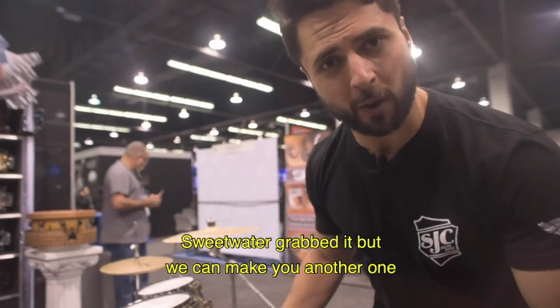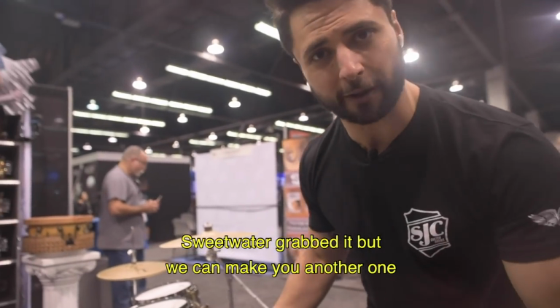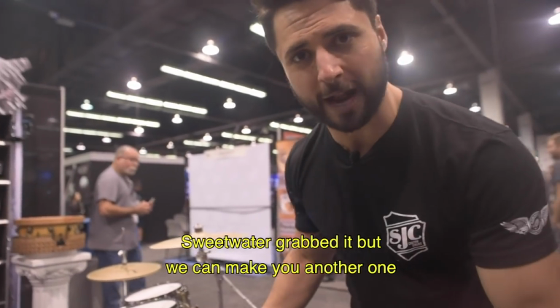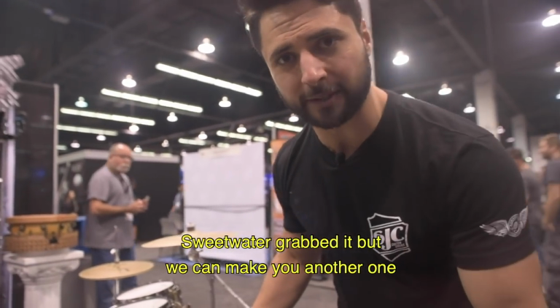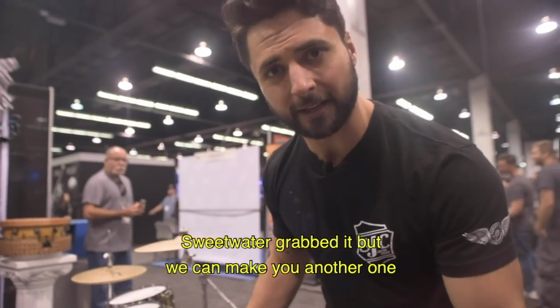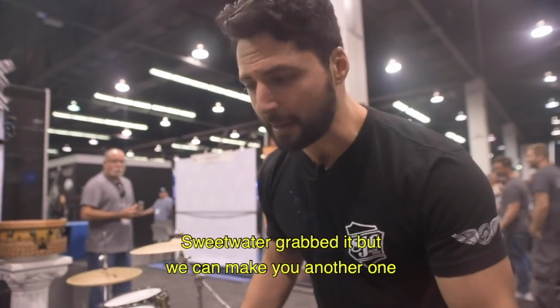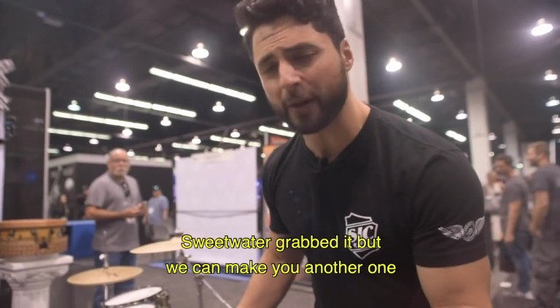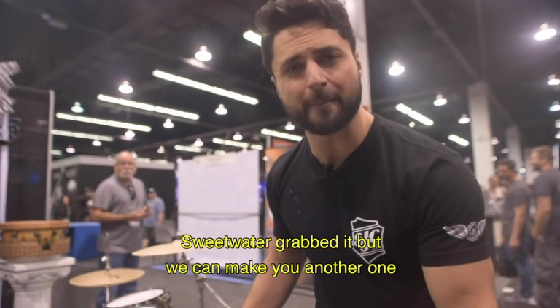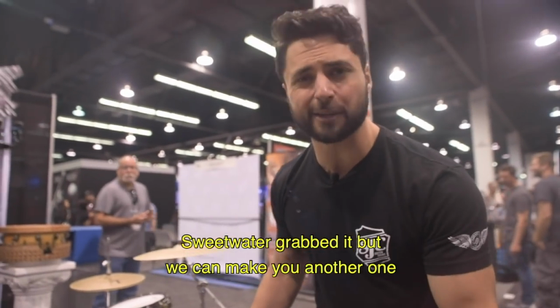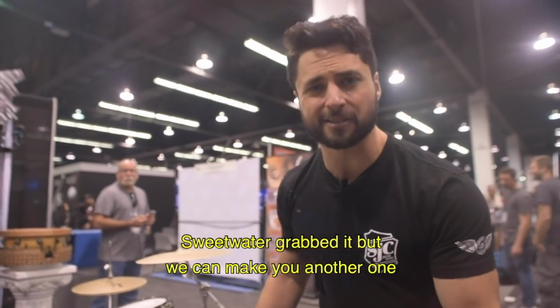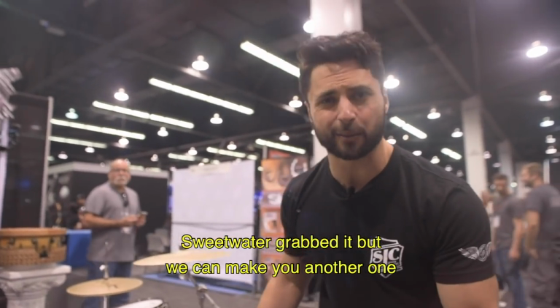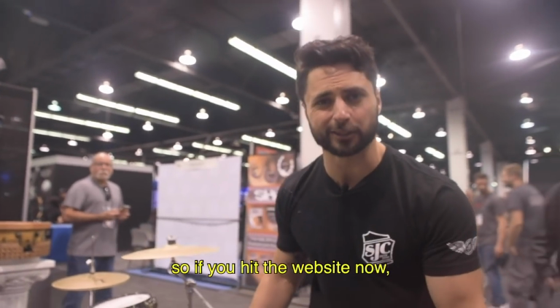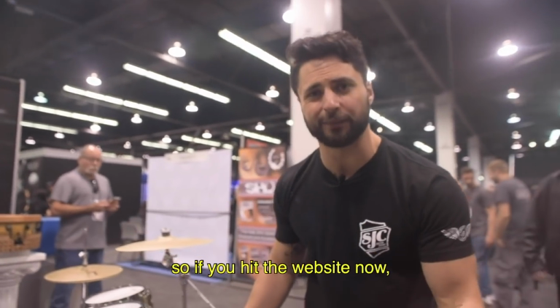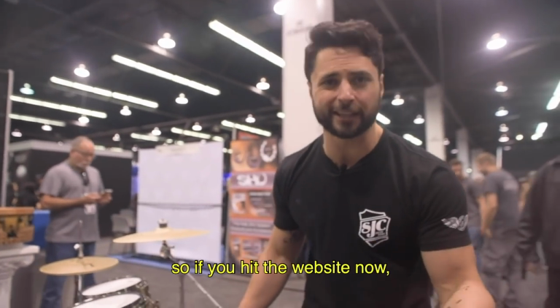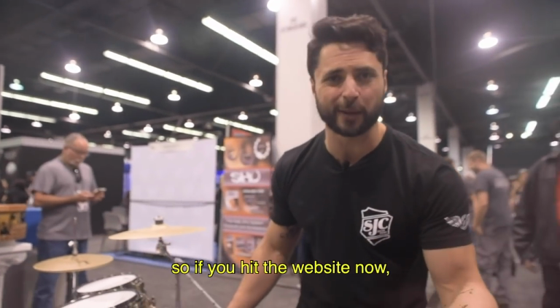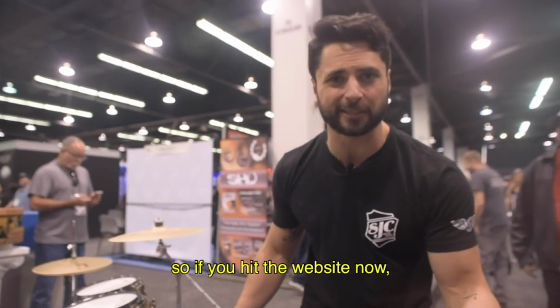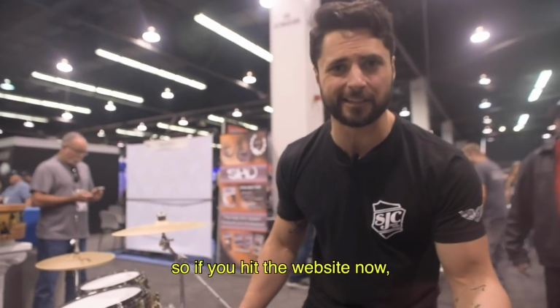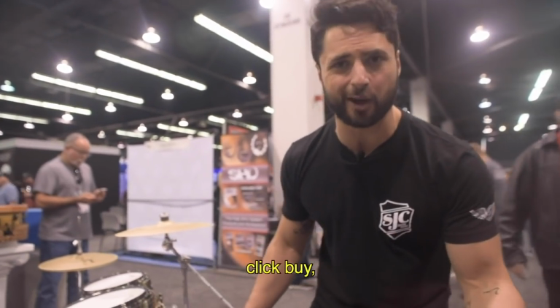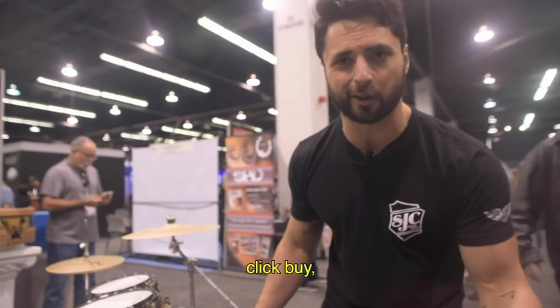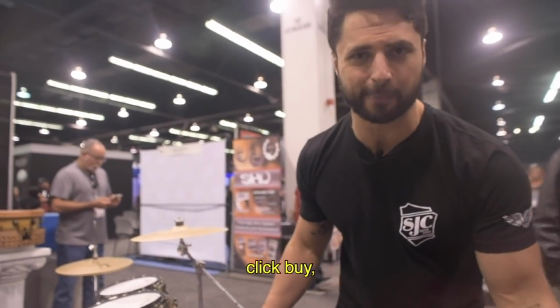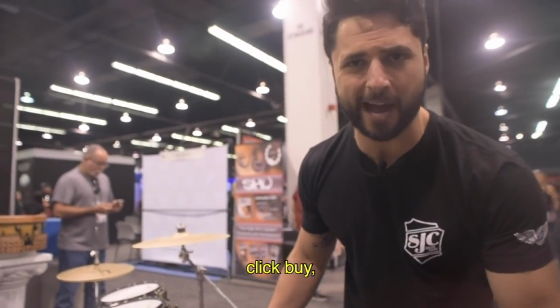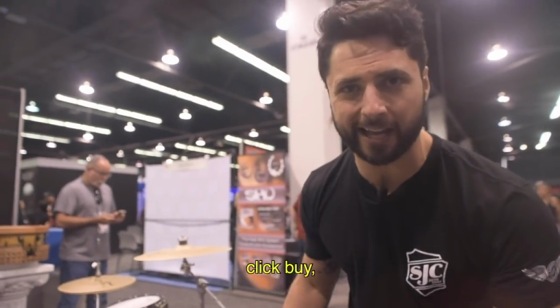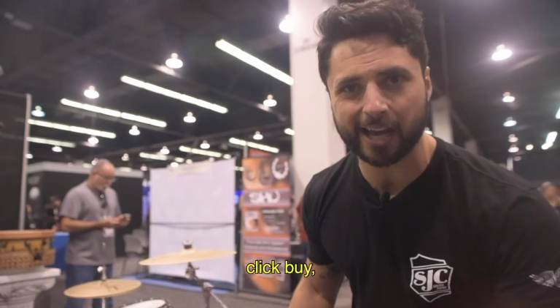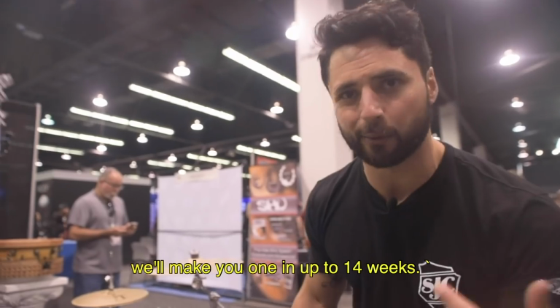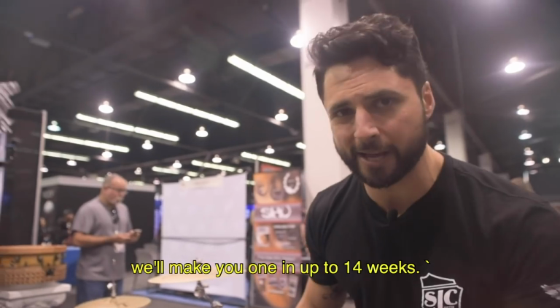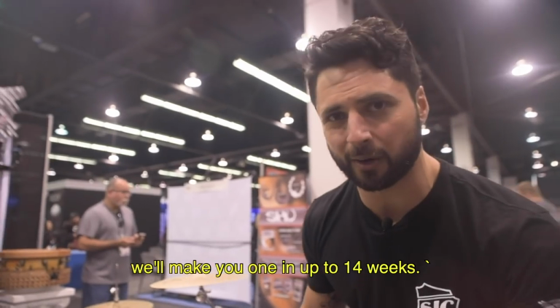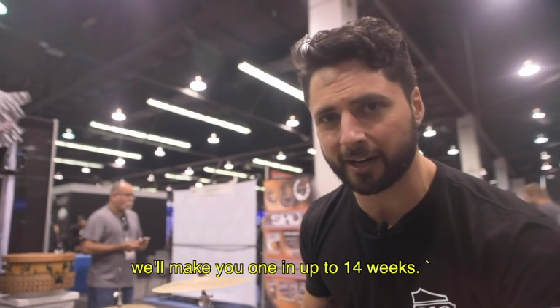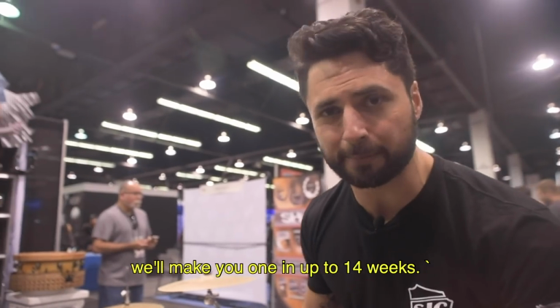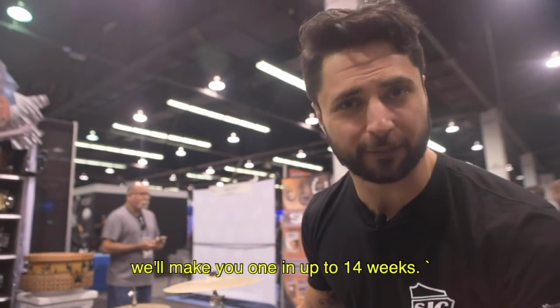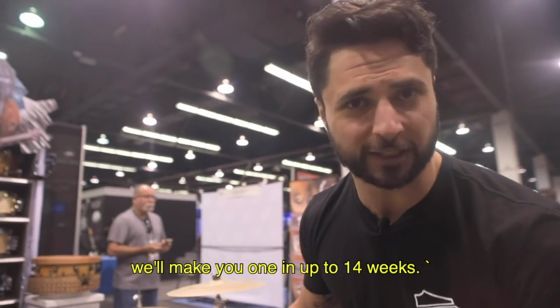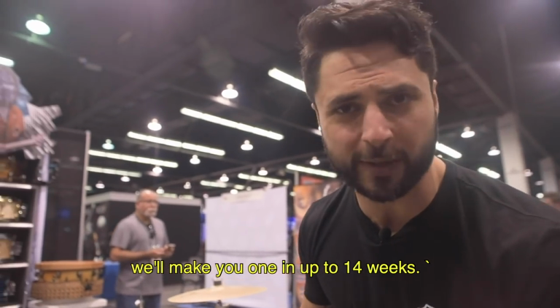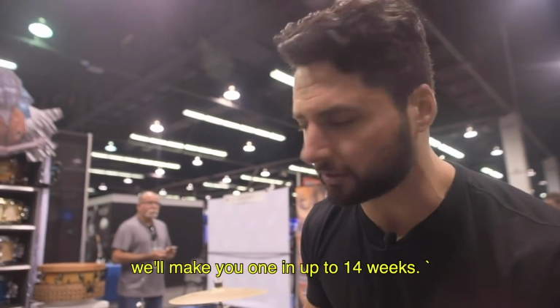Sweetwater grabbed it, but we can make you another one. So if you hit the website now and click buy, we'll make you one in up to 14 weeks.